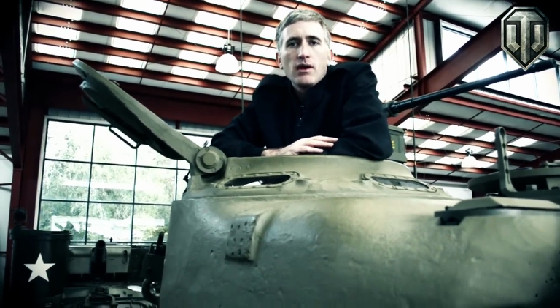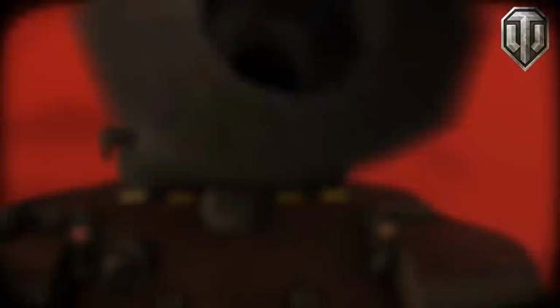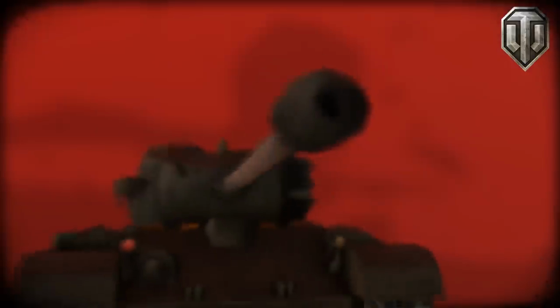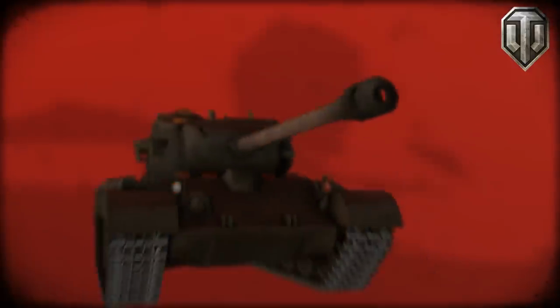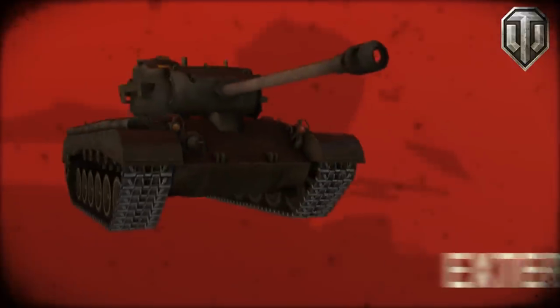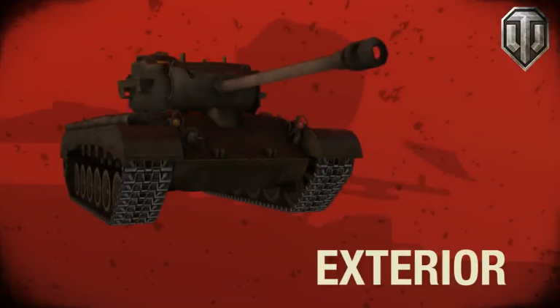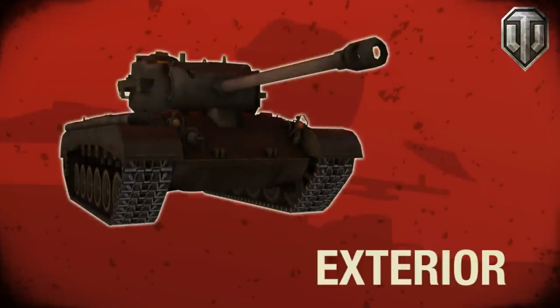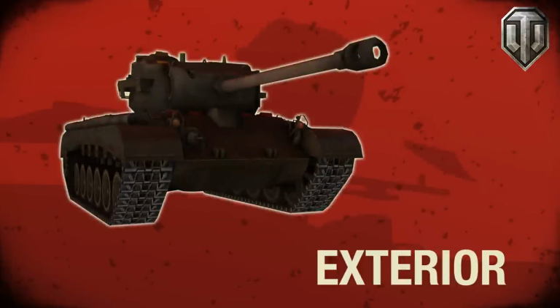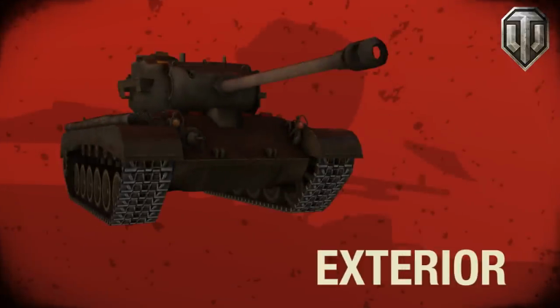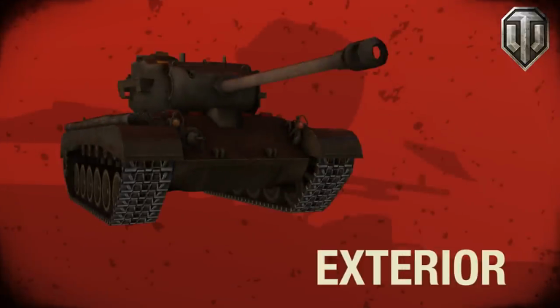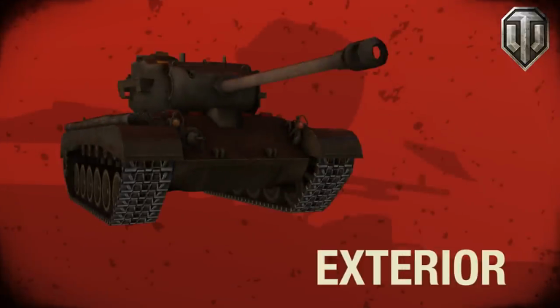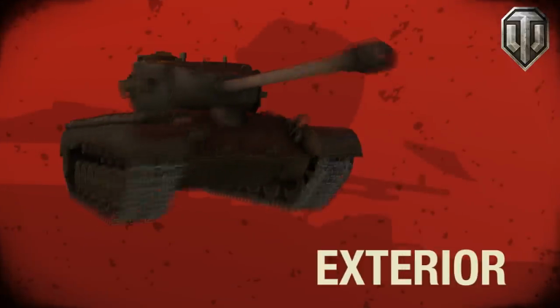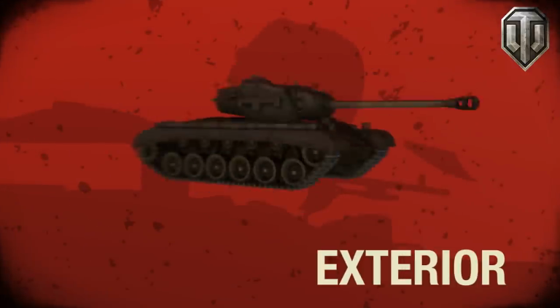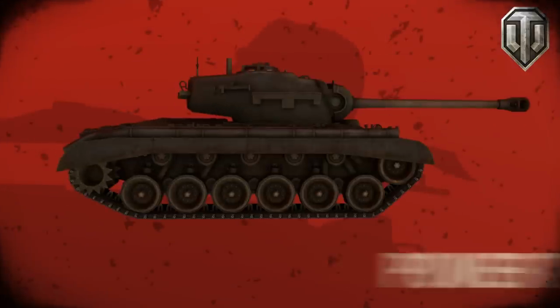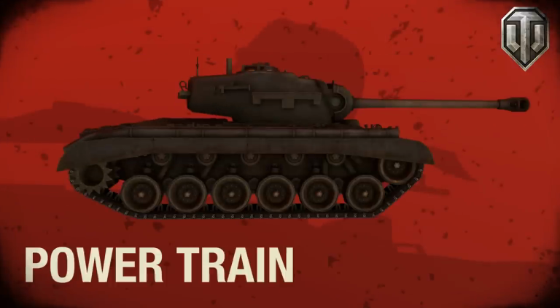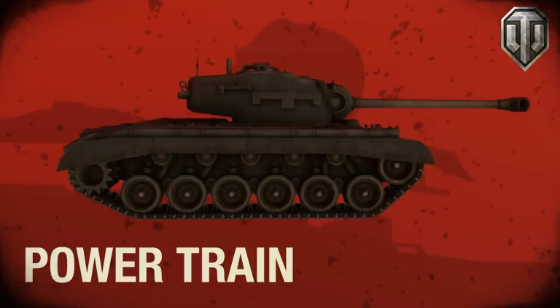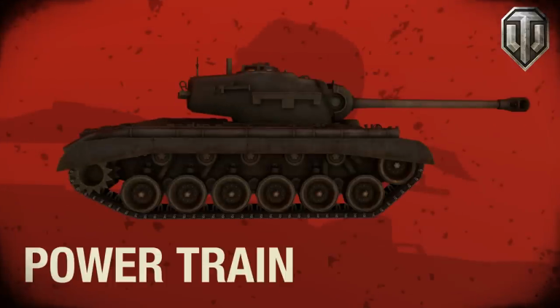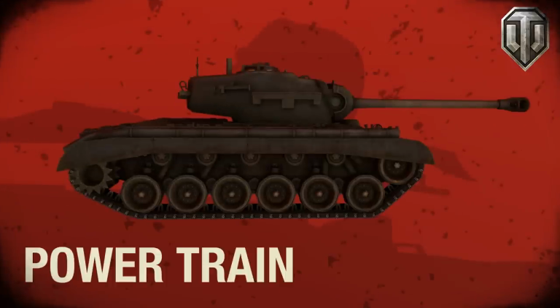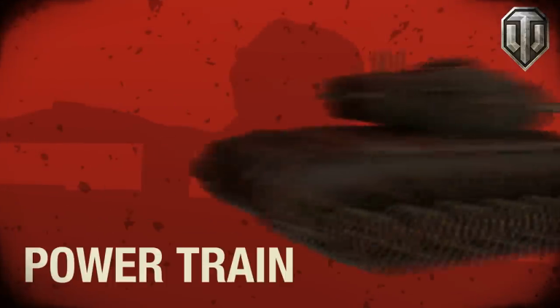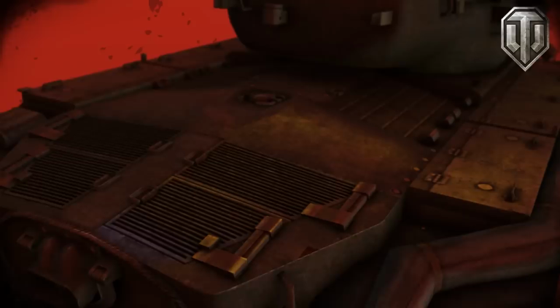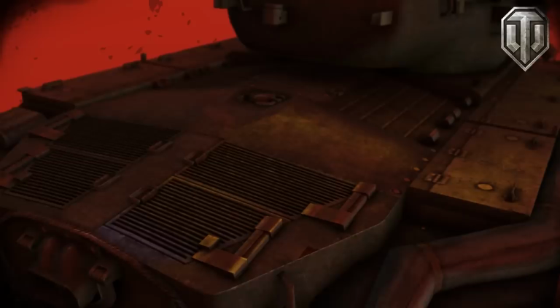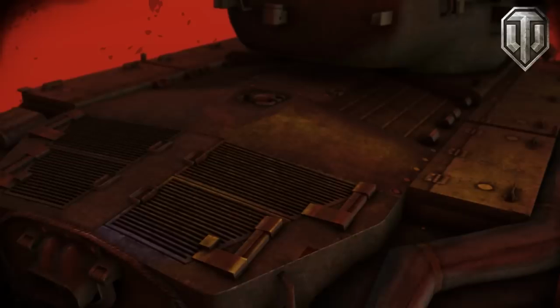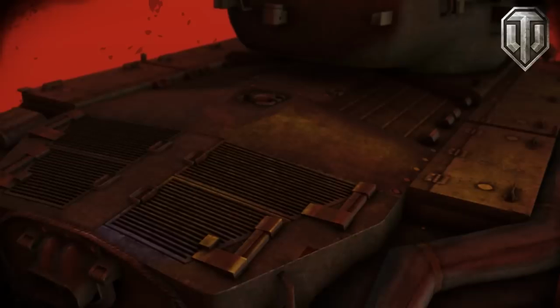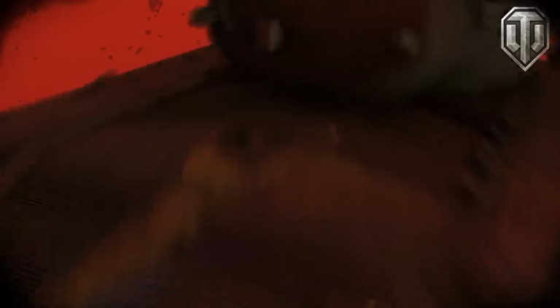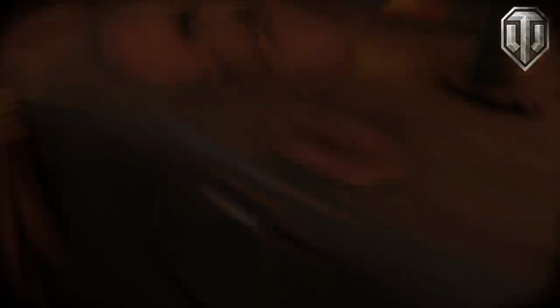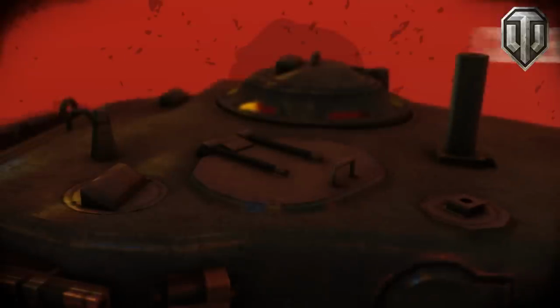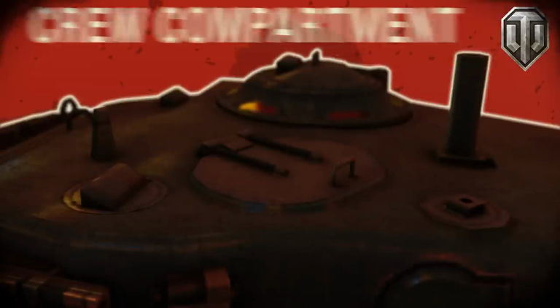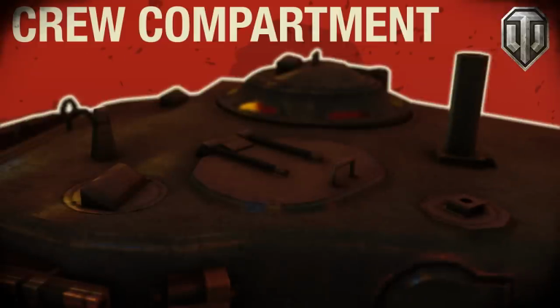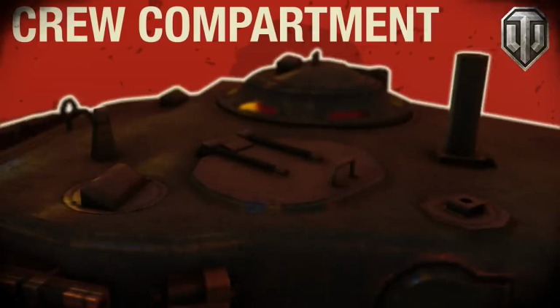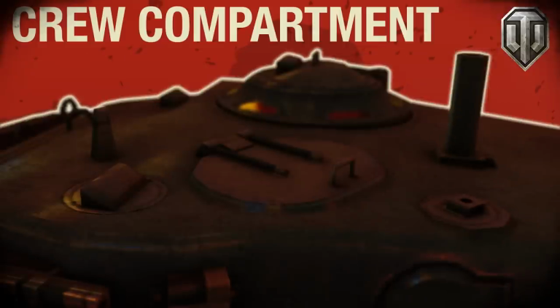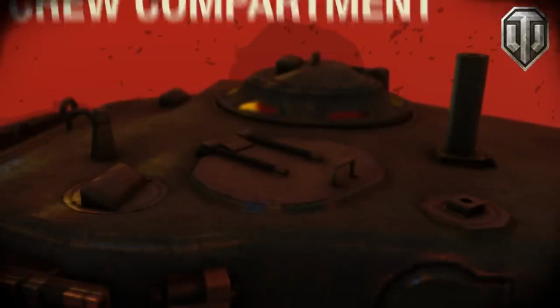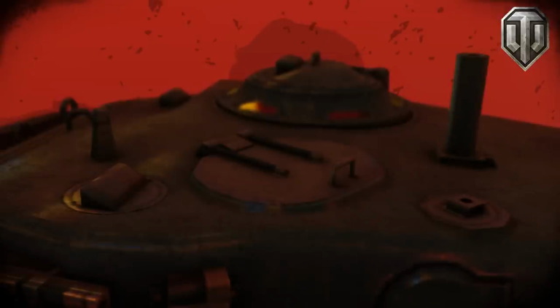We're going to be having a look at this vehicle in two segments: firstly the exterior and the powertrain, and then the crew compartment. So let's get cracking.